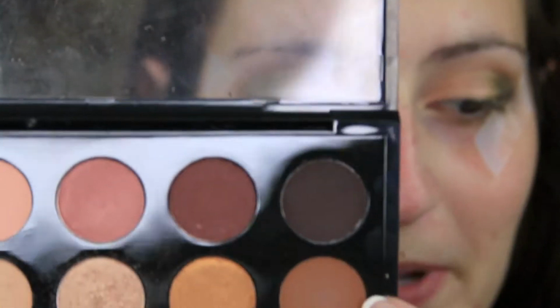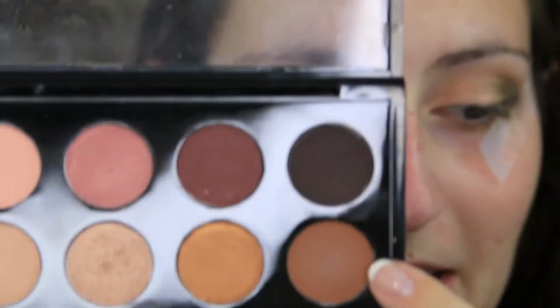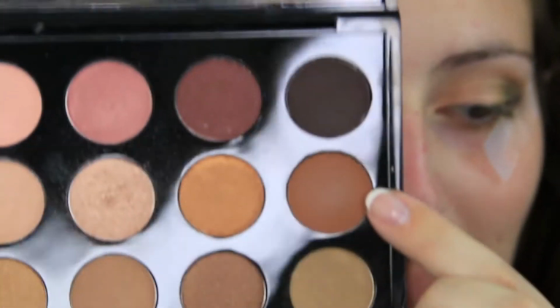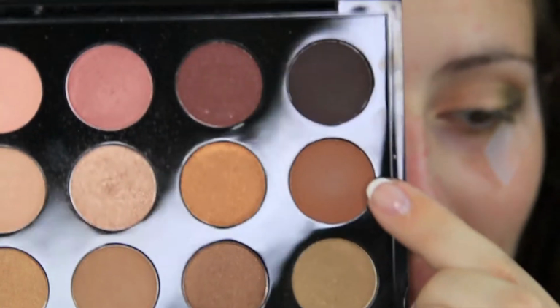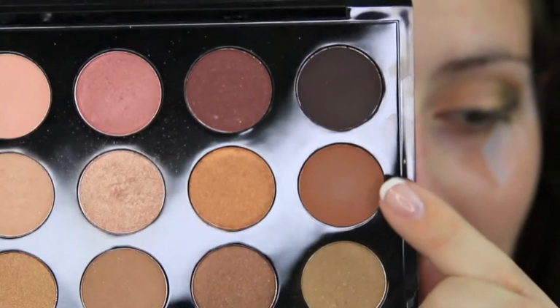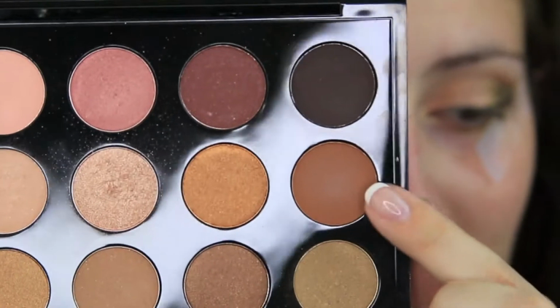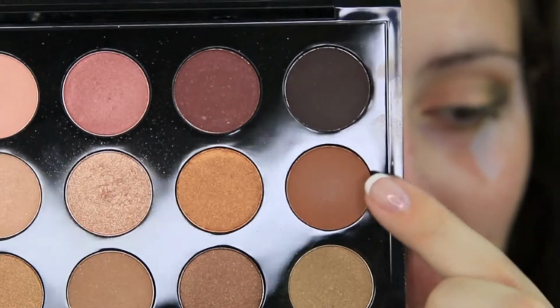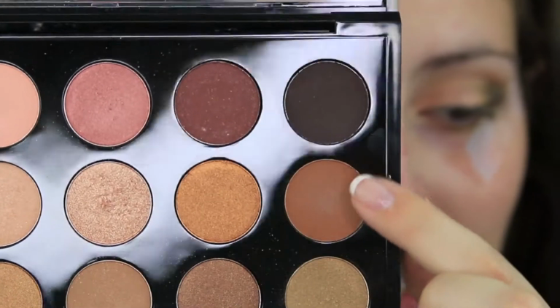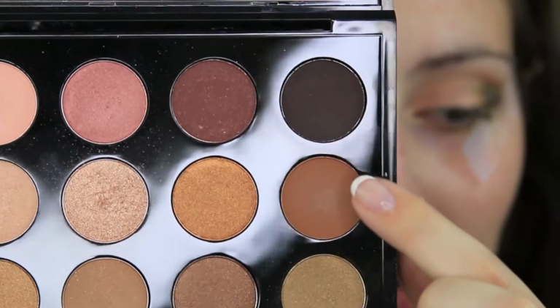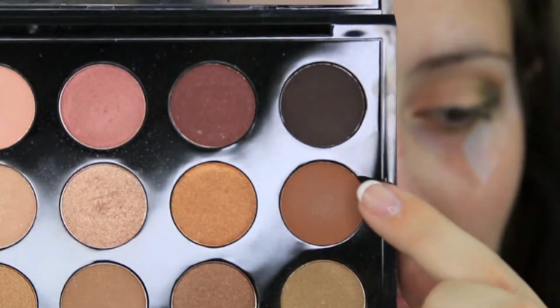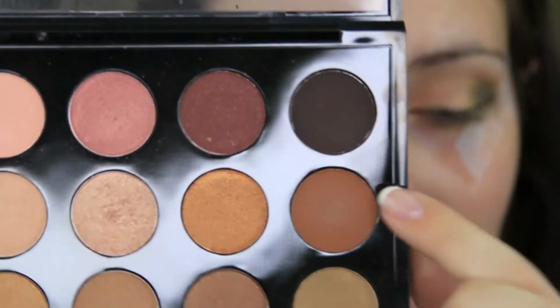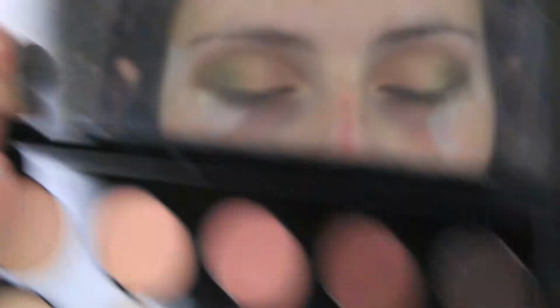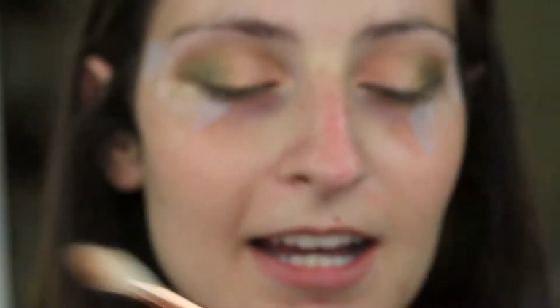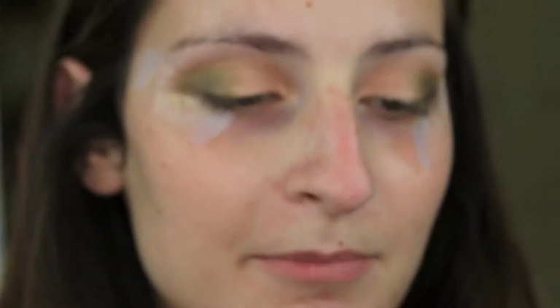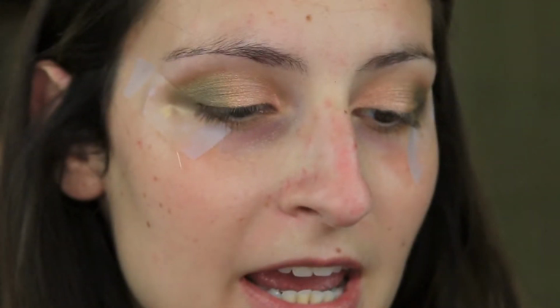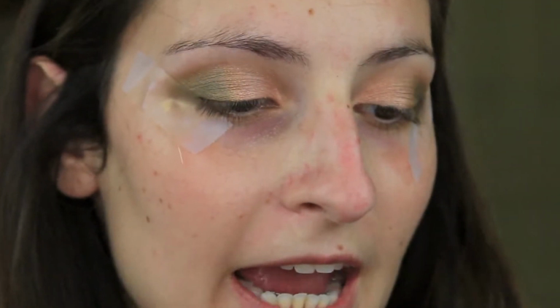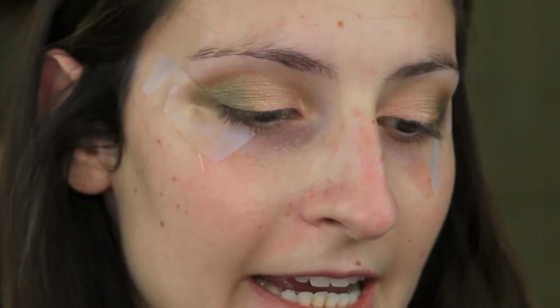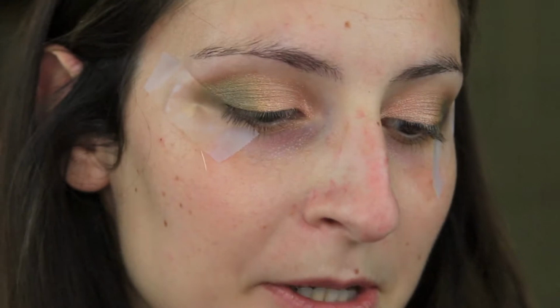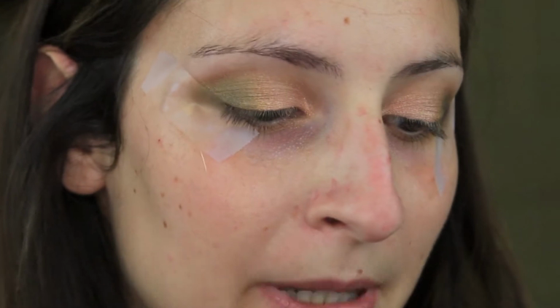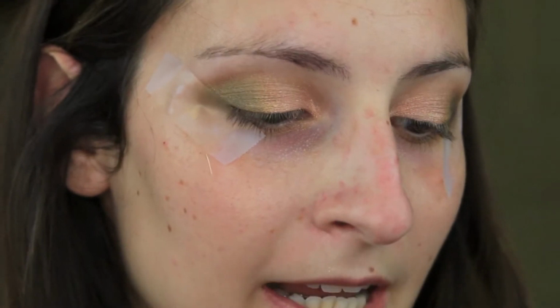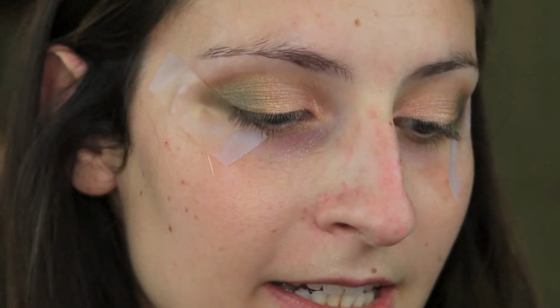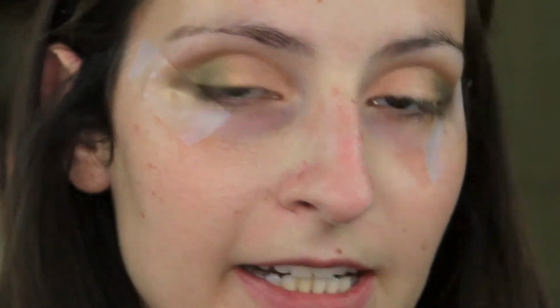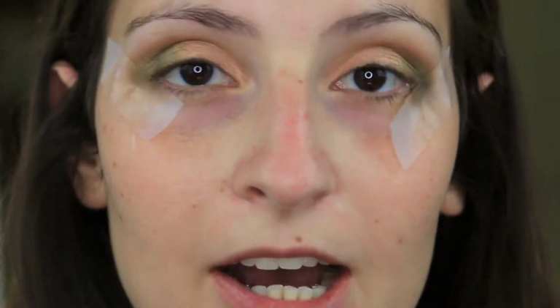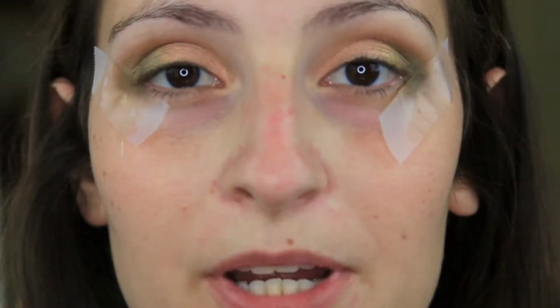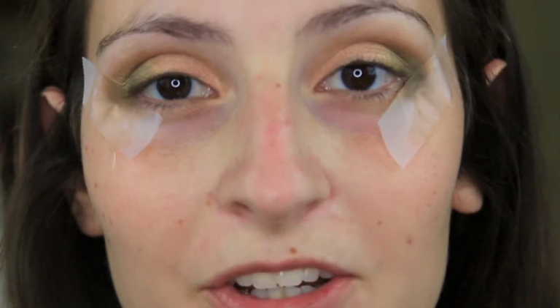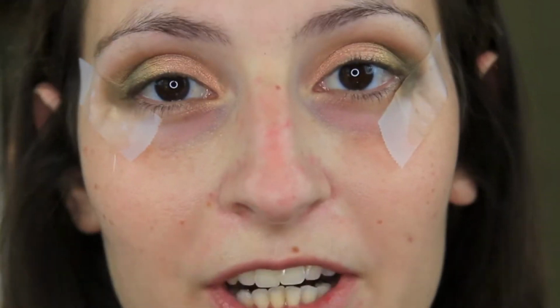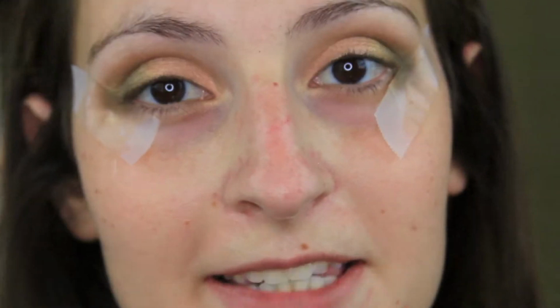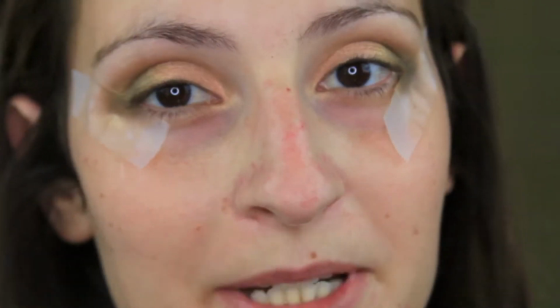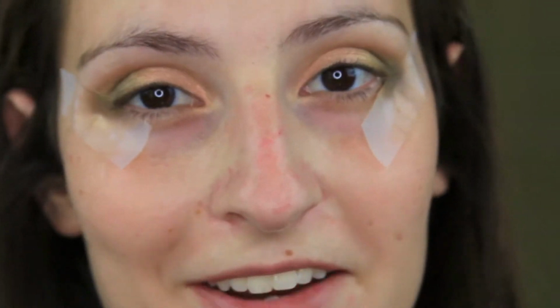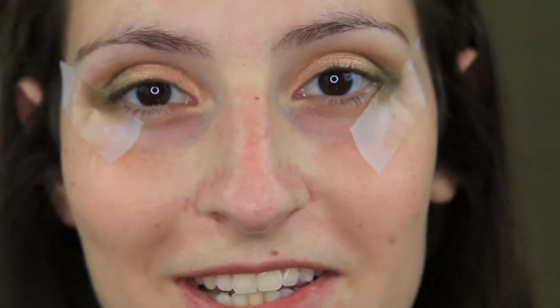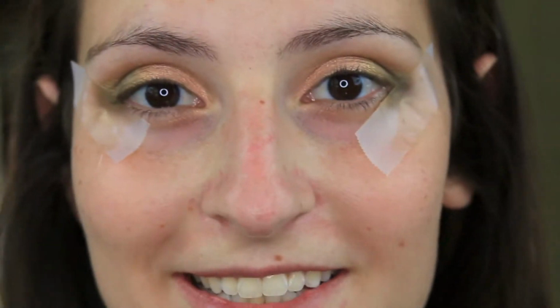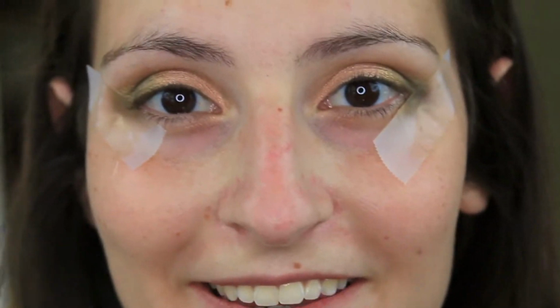Jumping in with our transition shade one last time and blending it out in the crease, blending everything together.